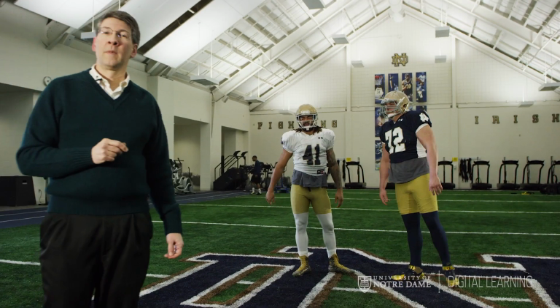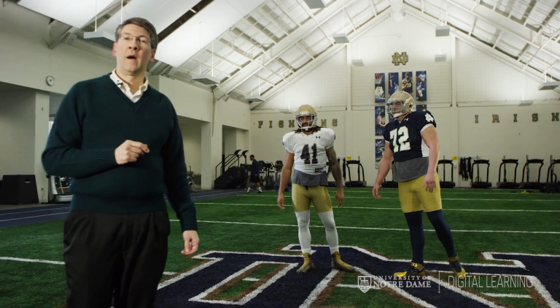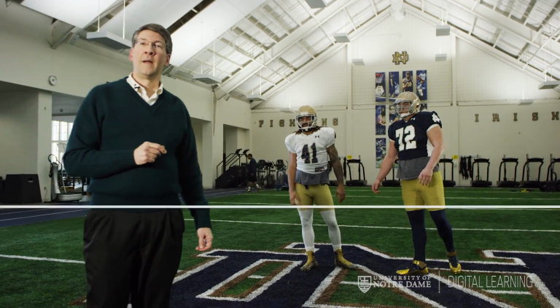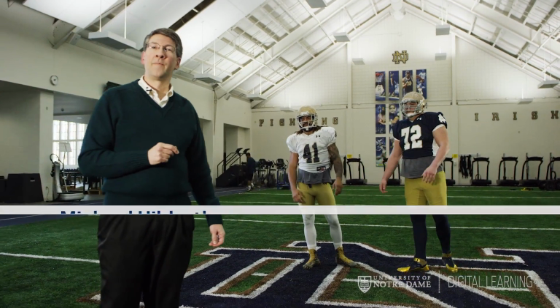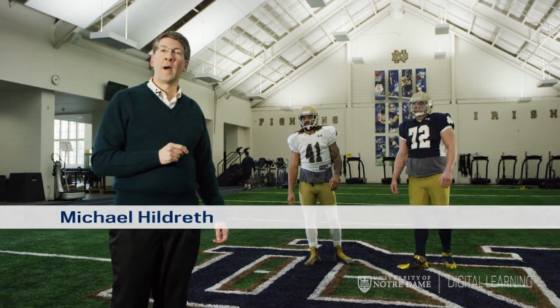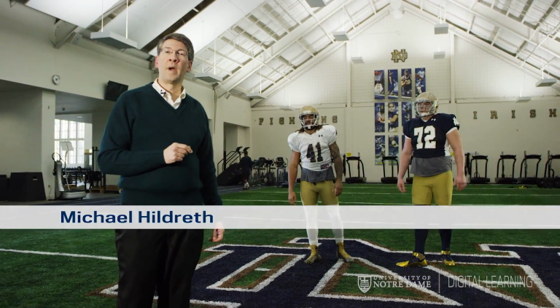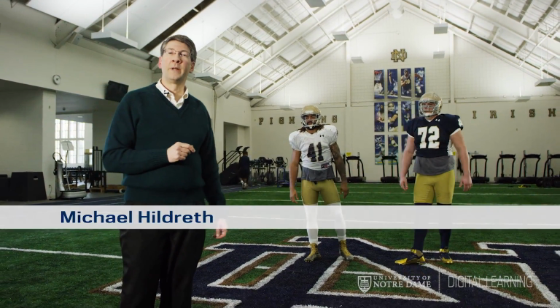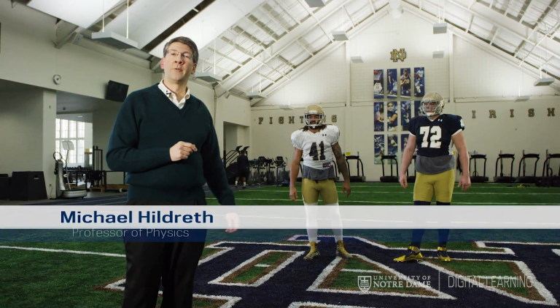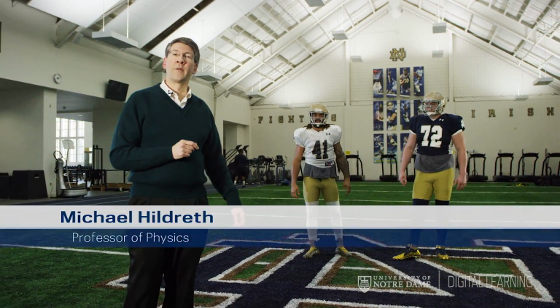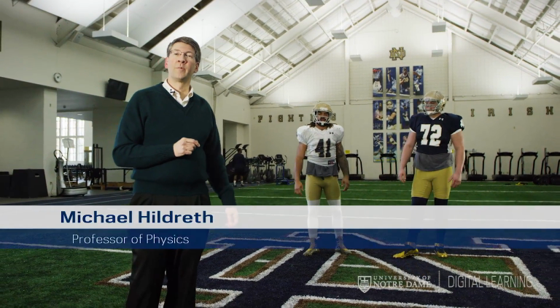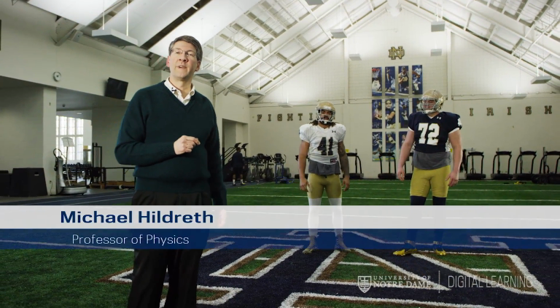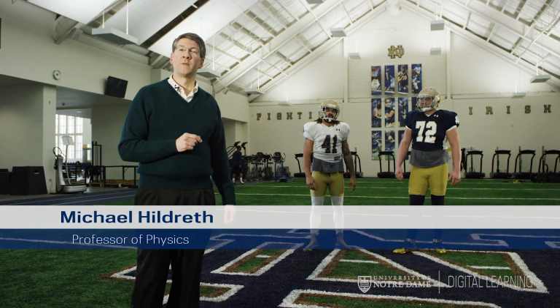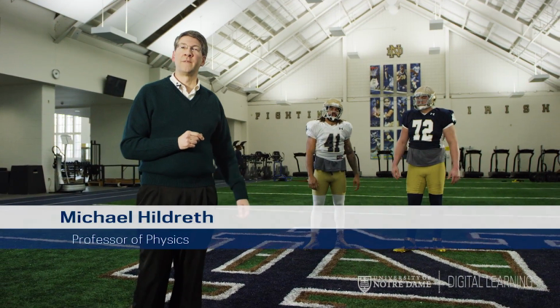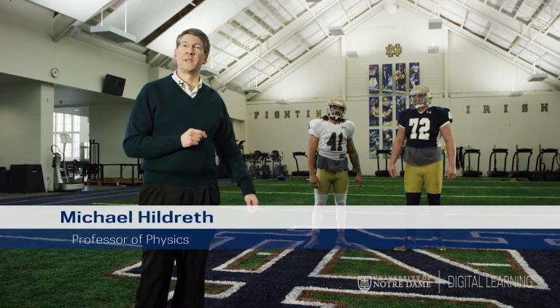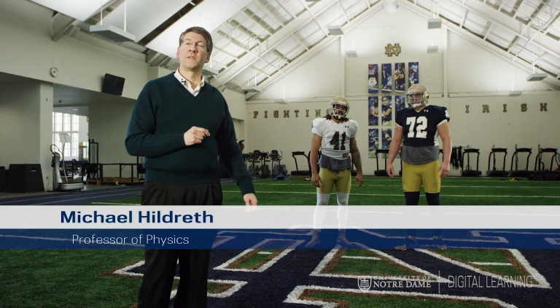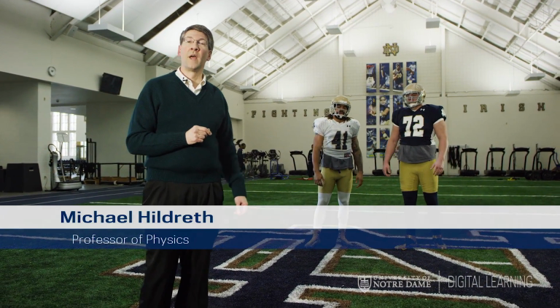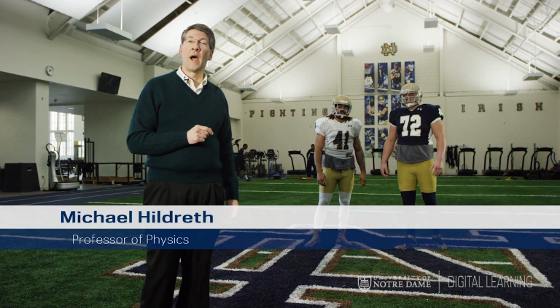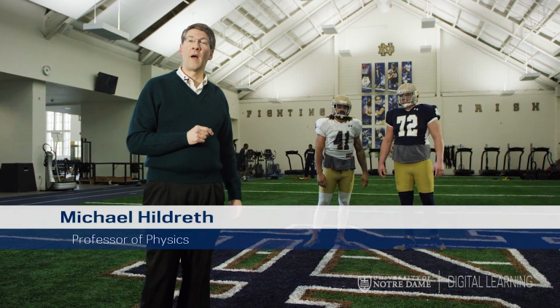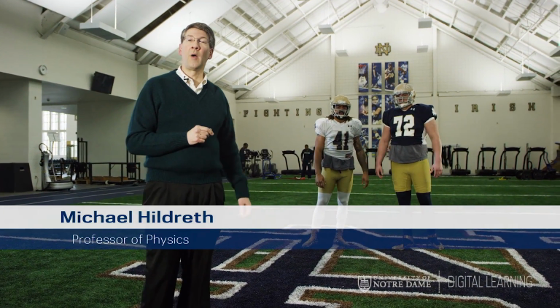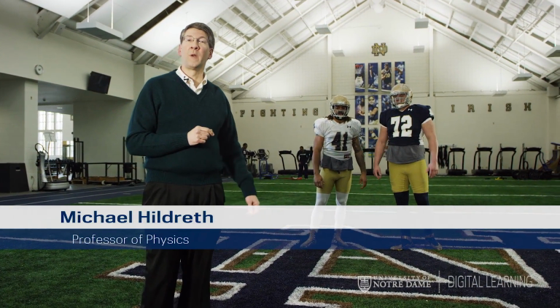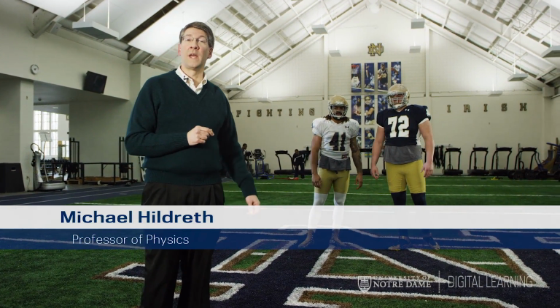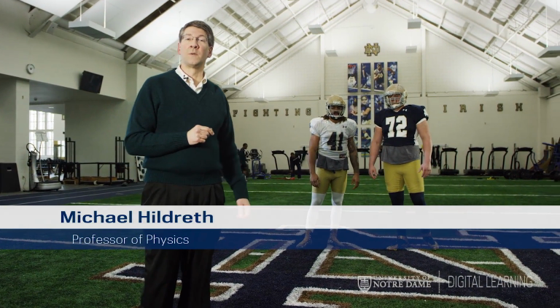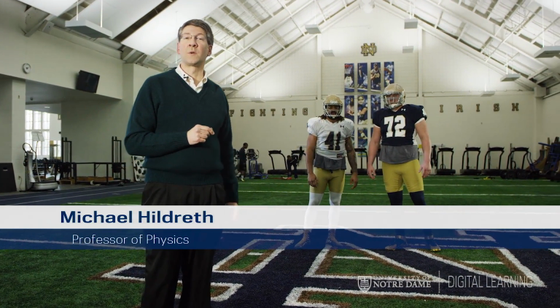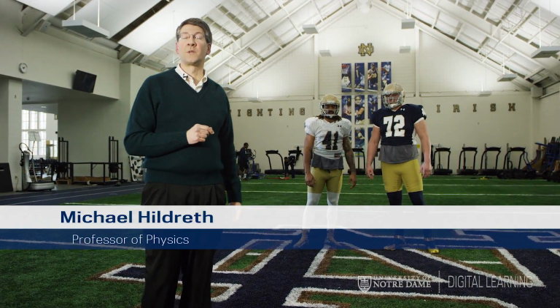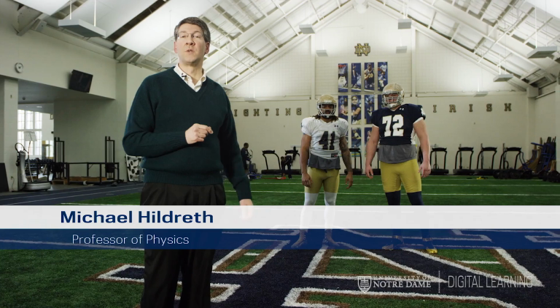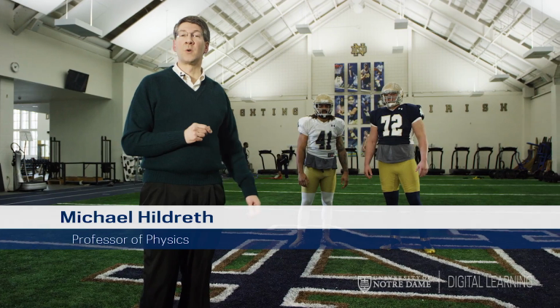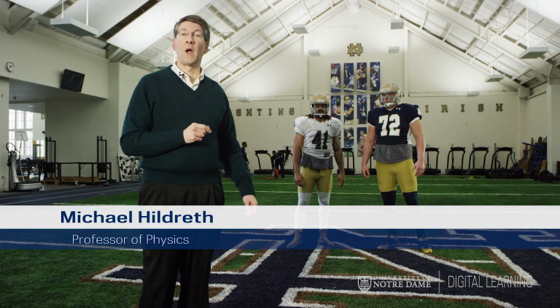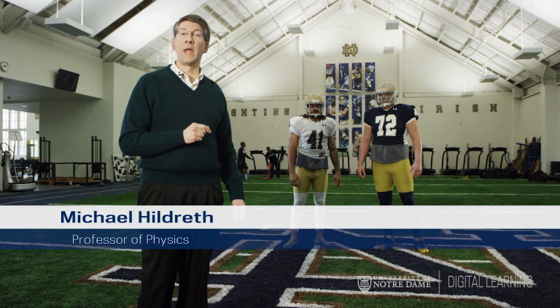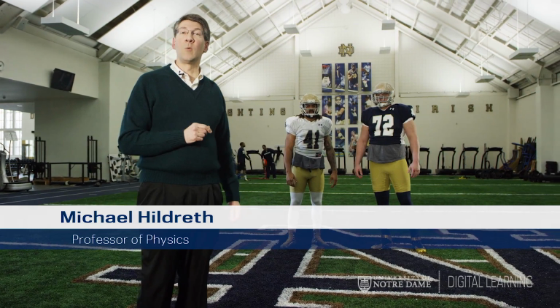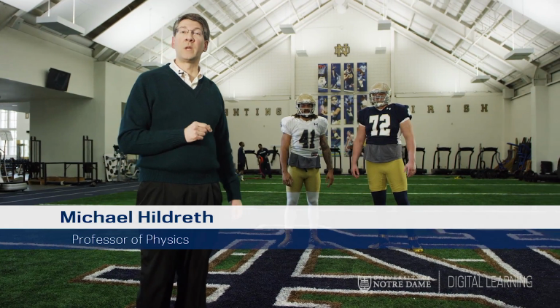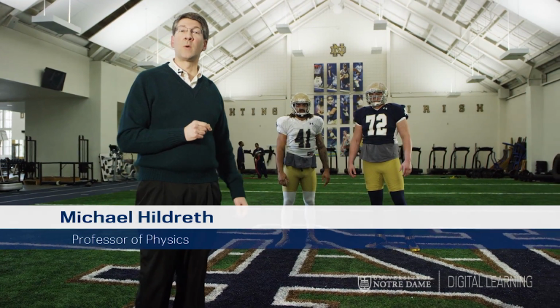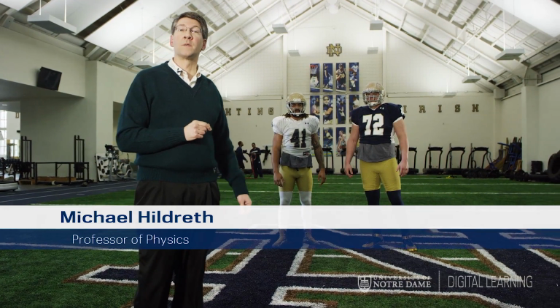Hi, I'm Michael Hildreth, professor of physics, and I'll help you to answer this question during our eight-week course.